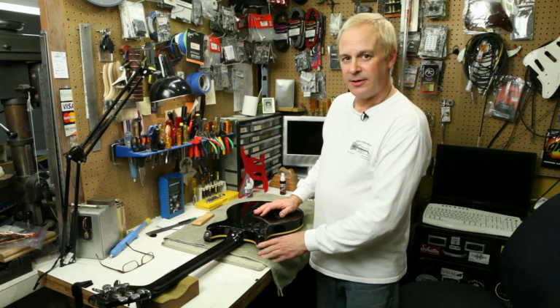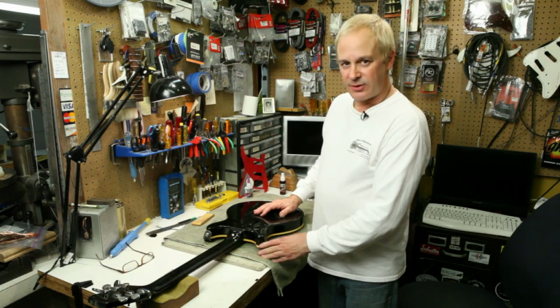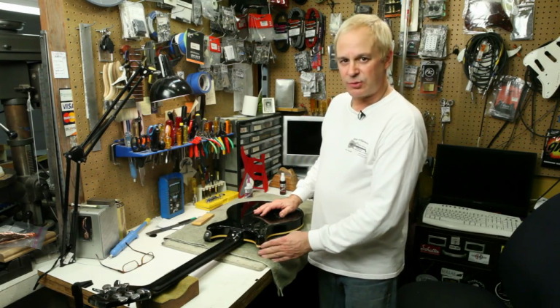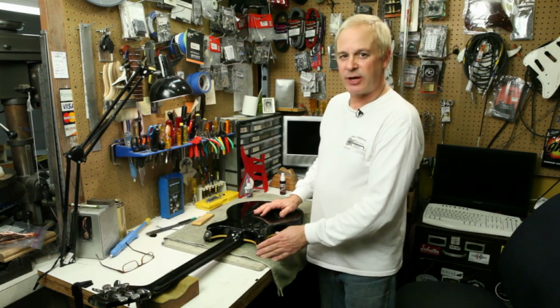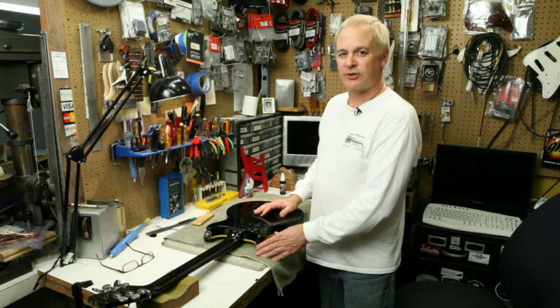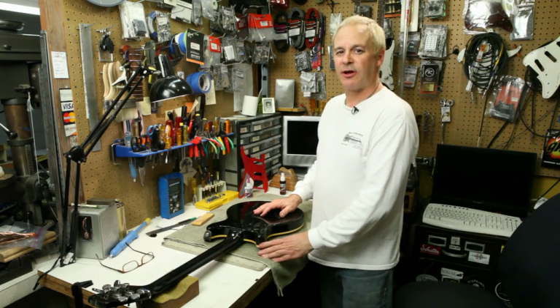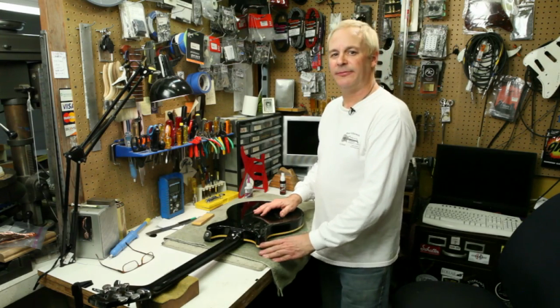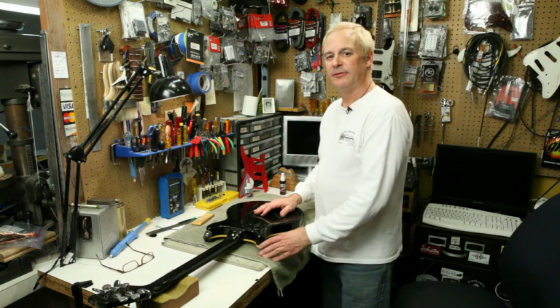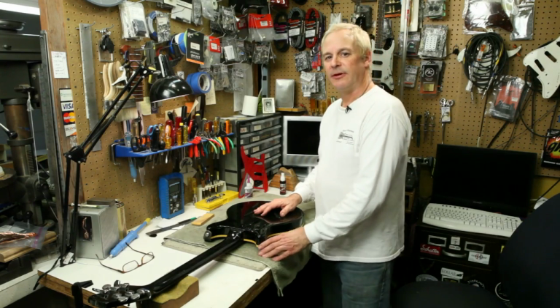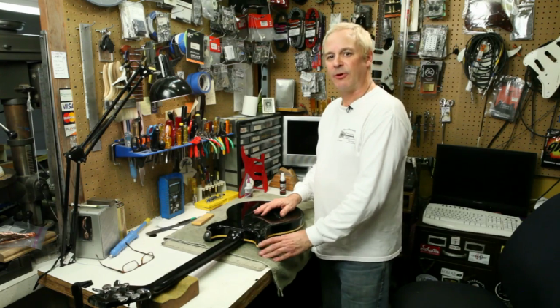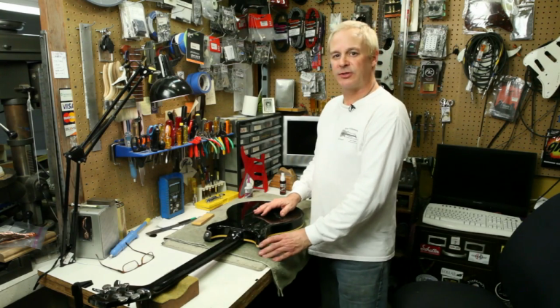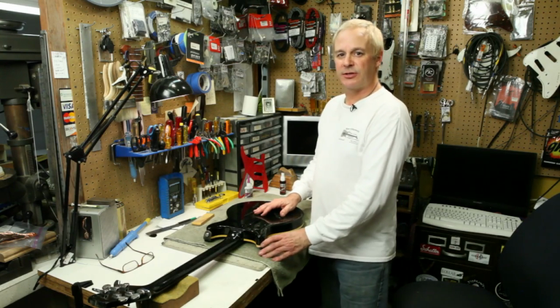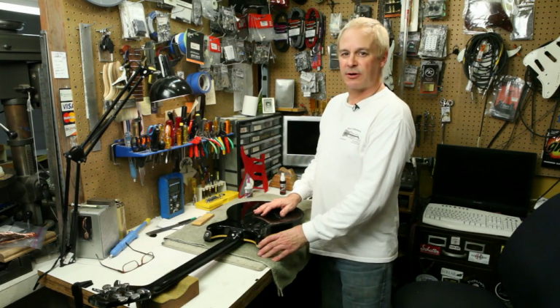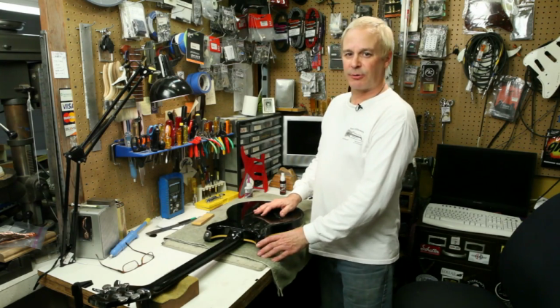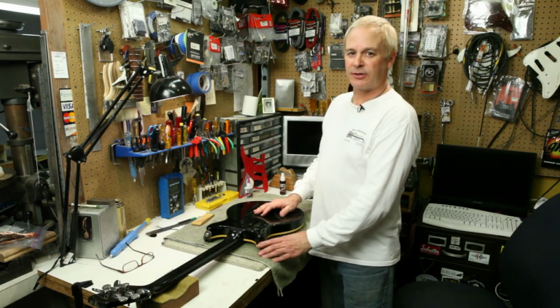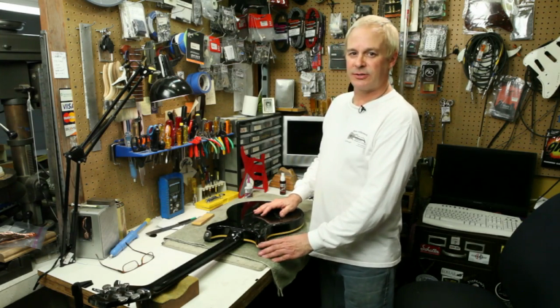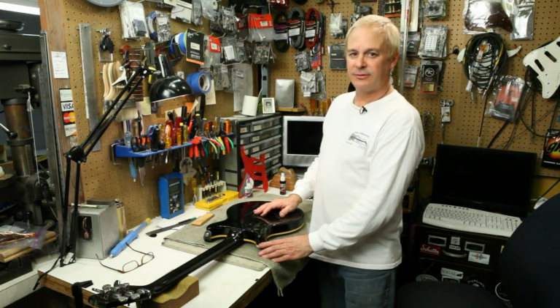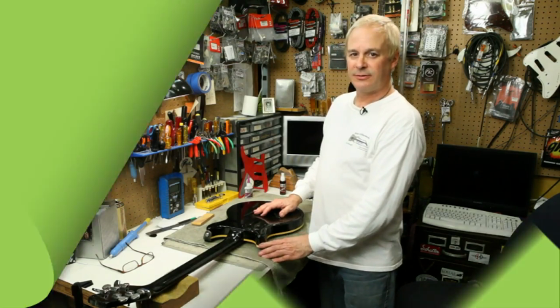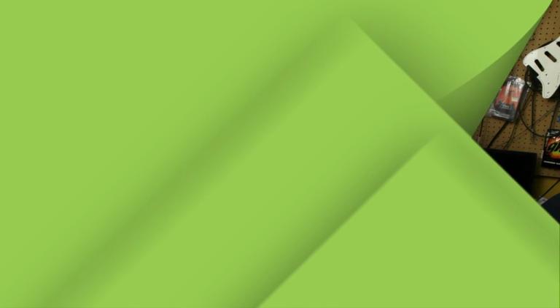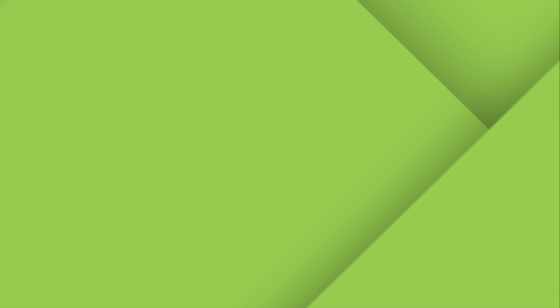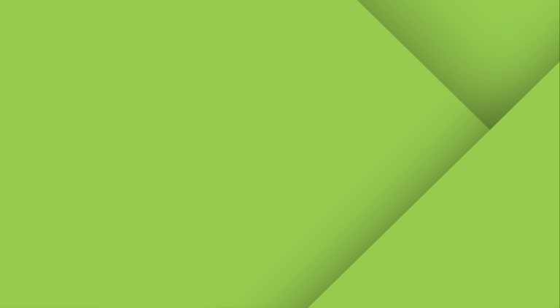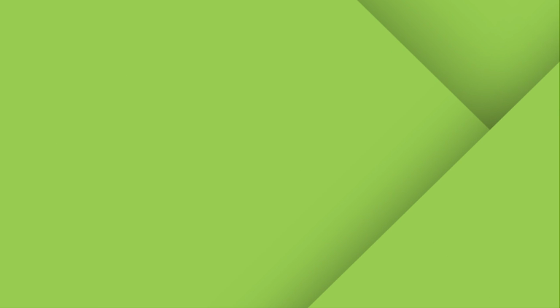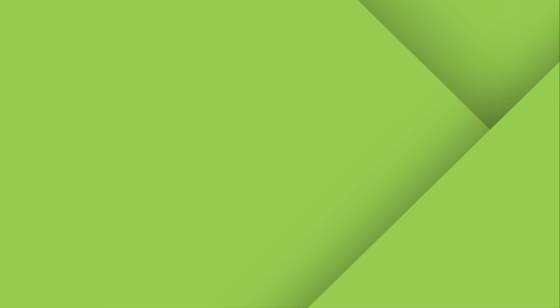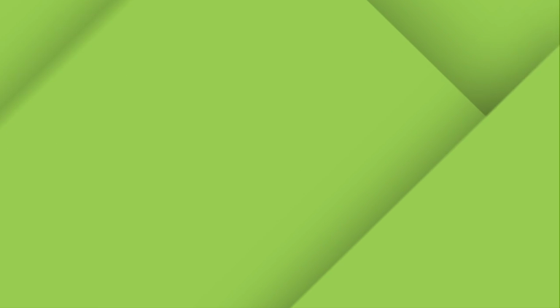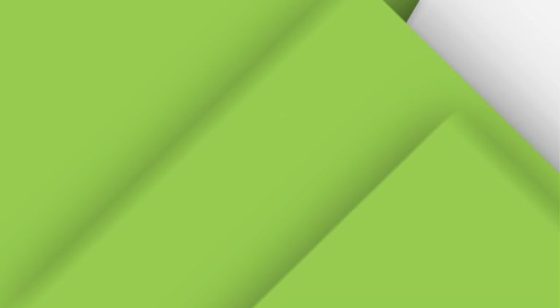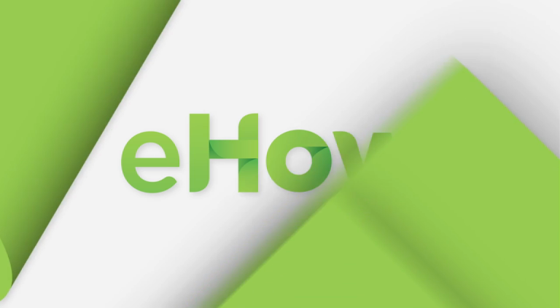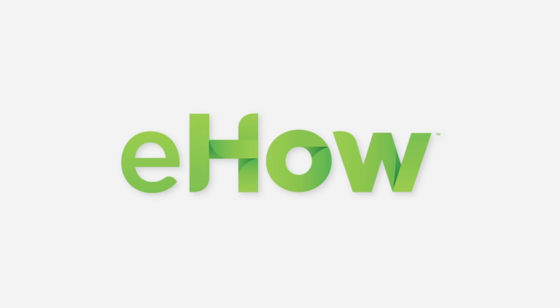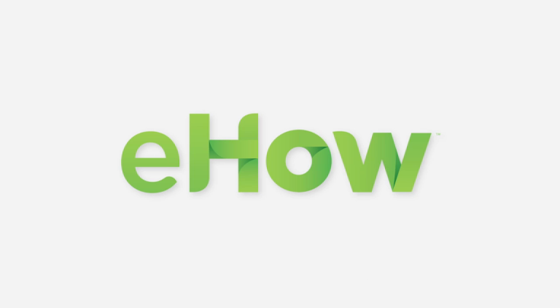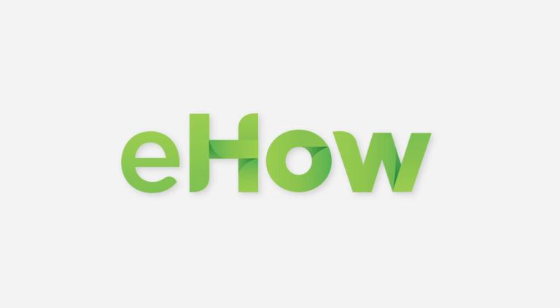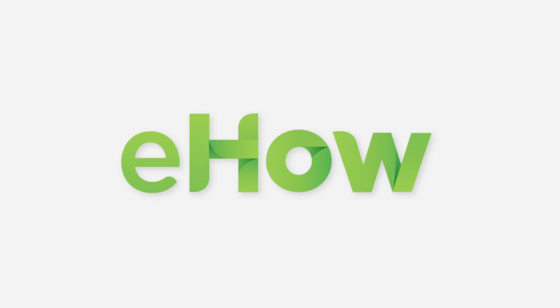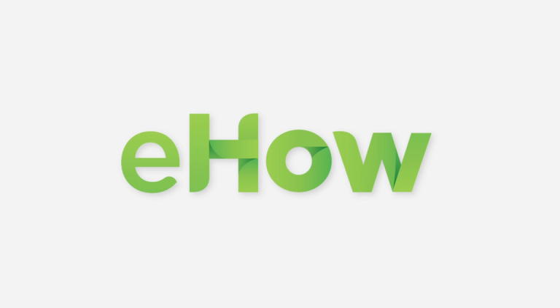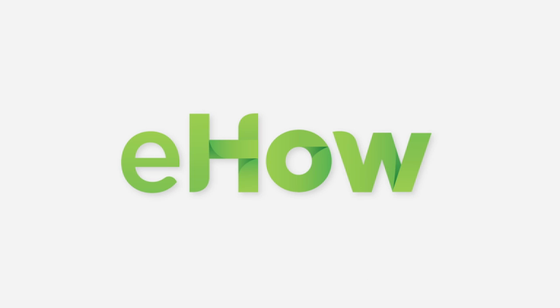This is Rex Croft at Rex Guitar Works. Thank you.